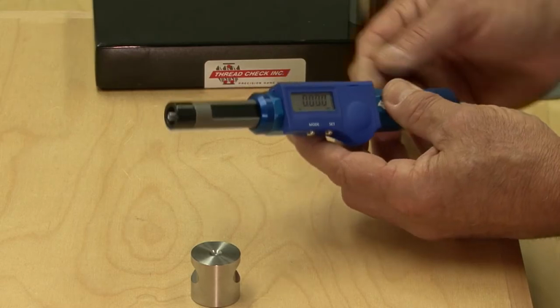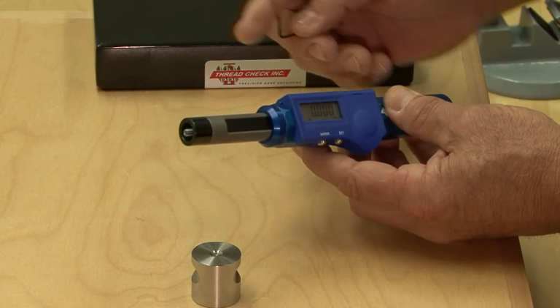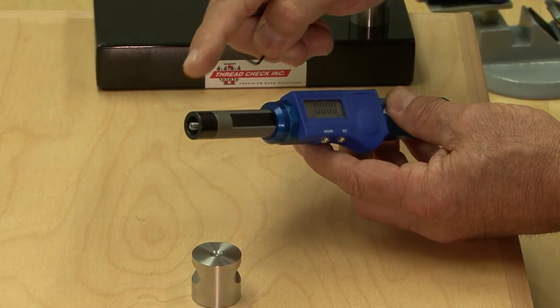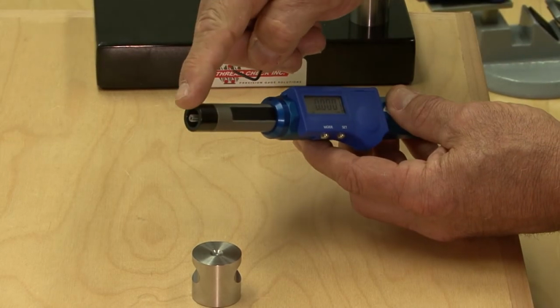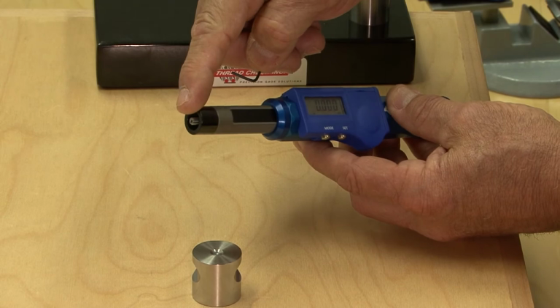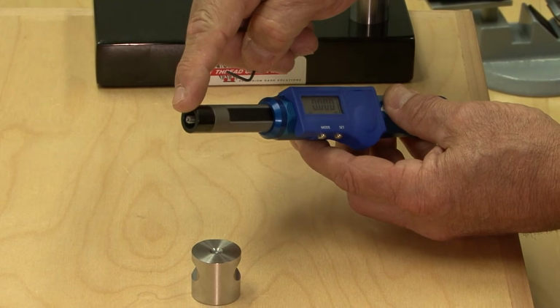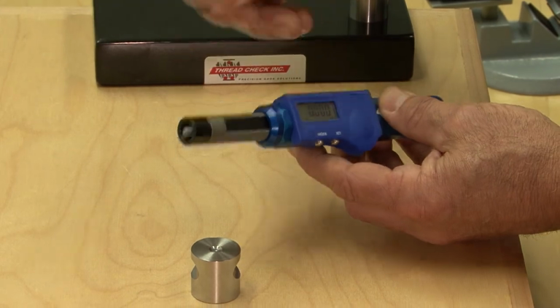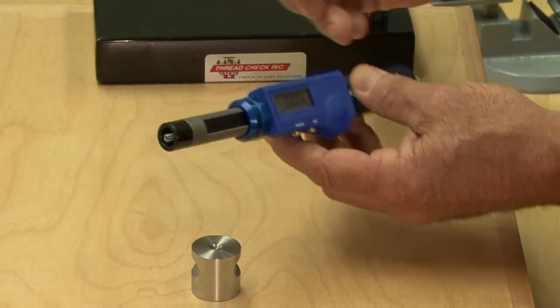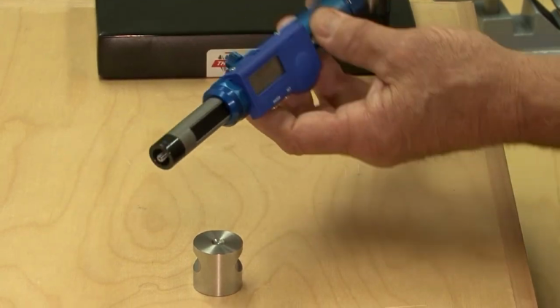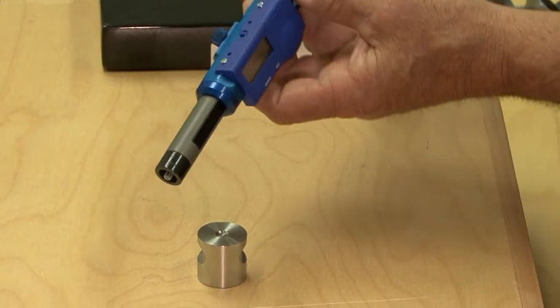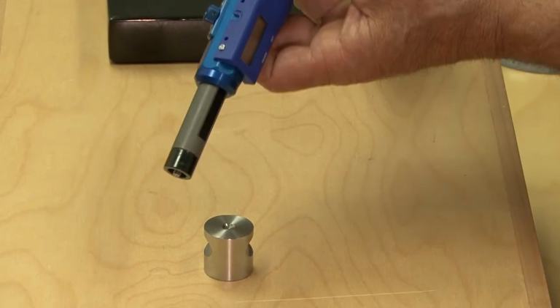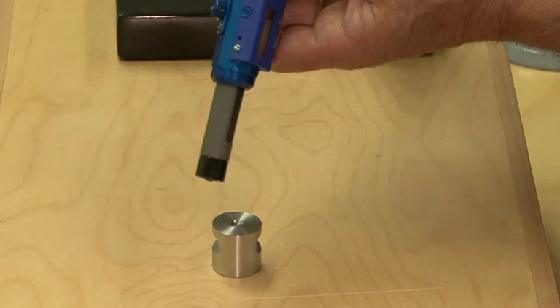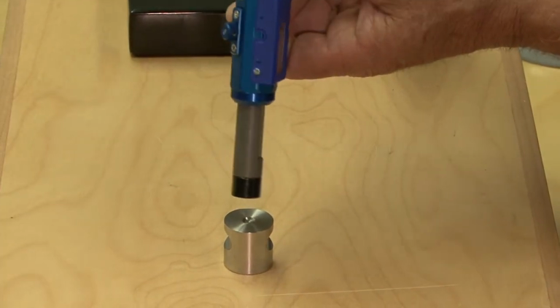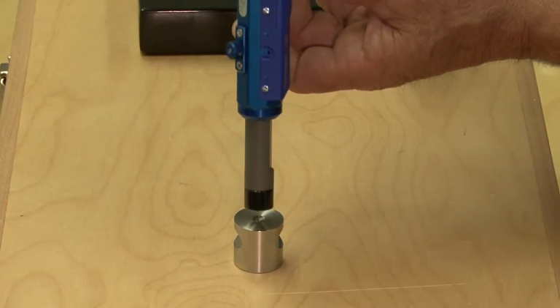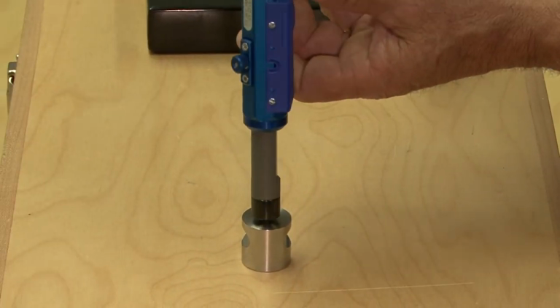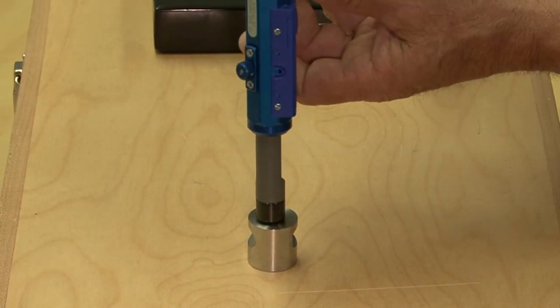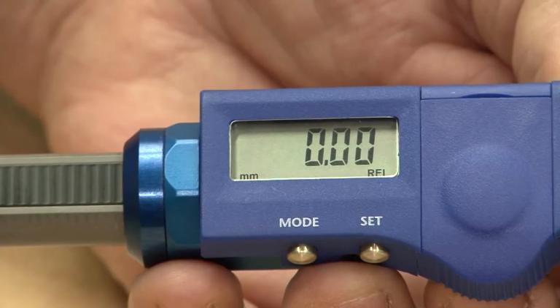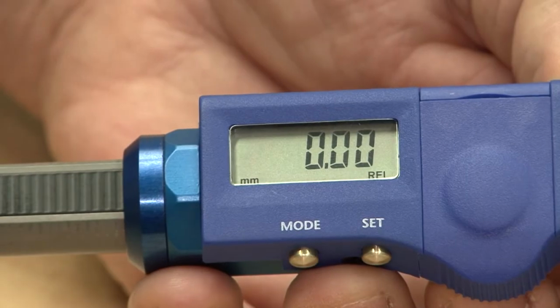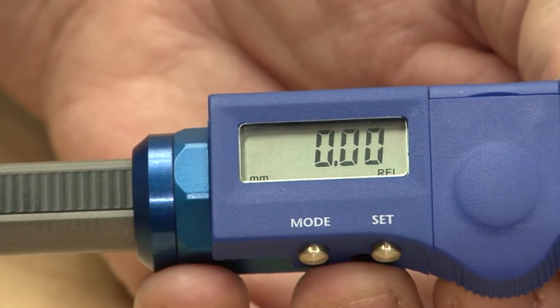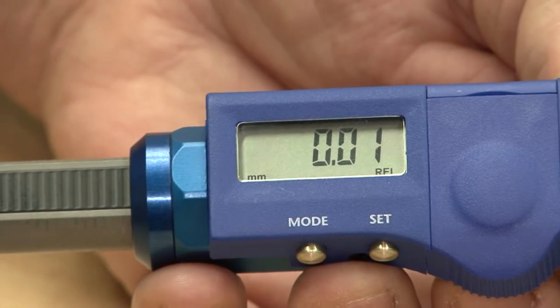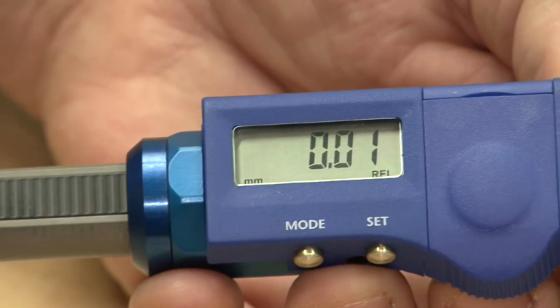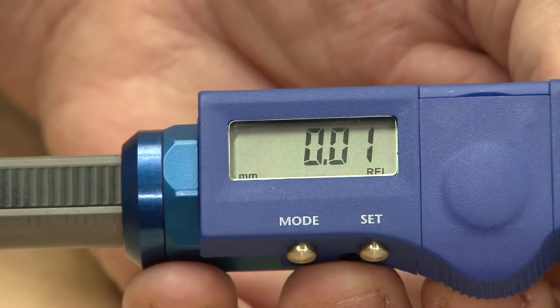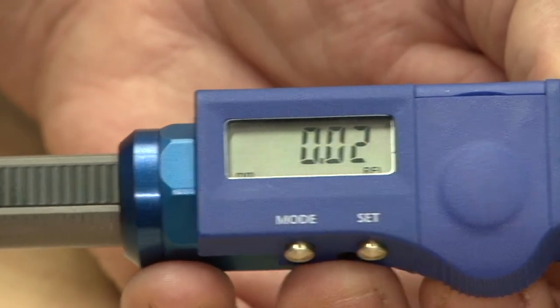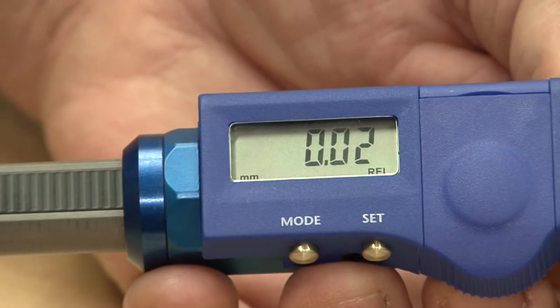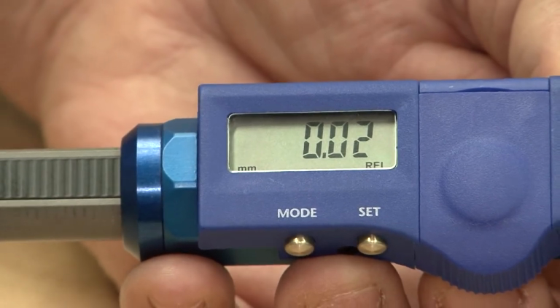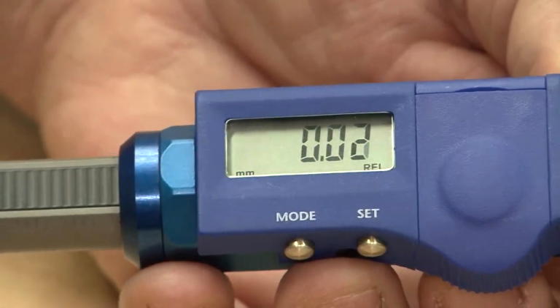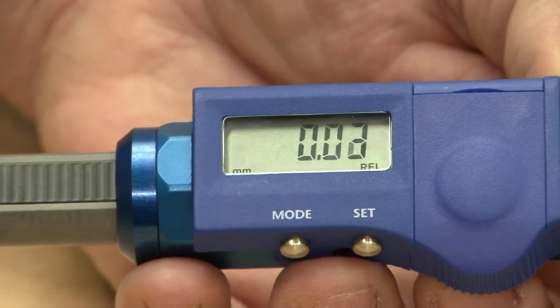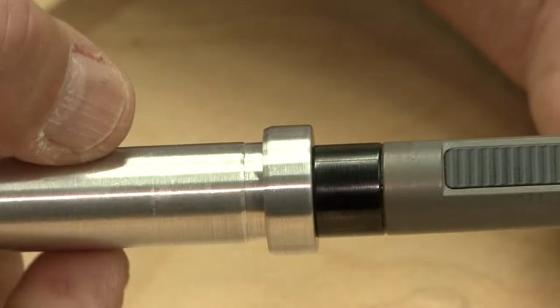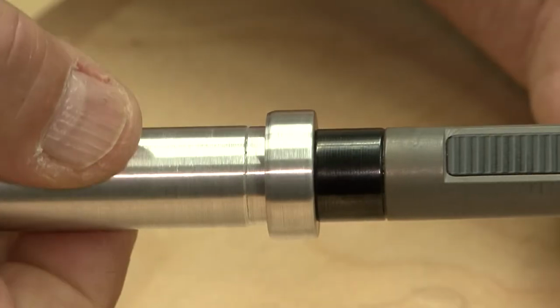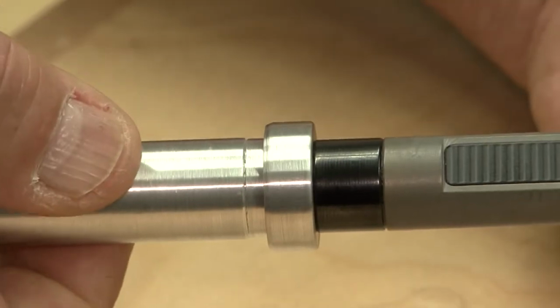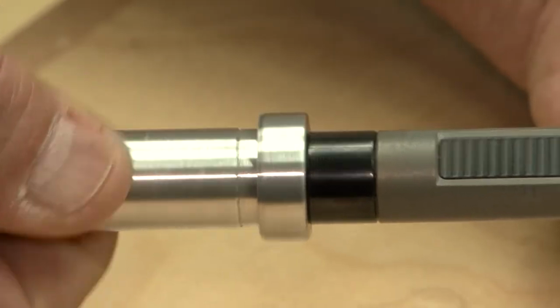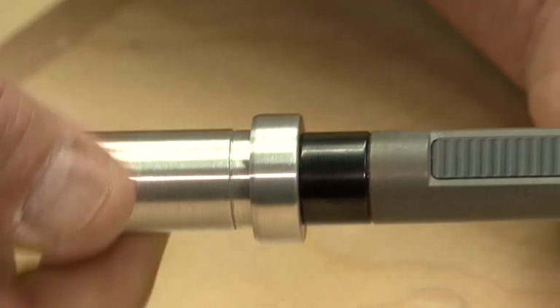The instrument can be easily set with our optional master setting gauge. The reading scale is always visible as the gauge rotates.